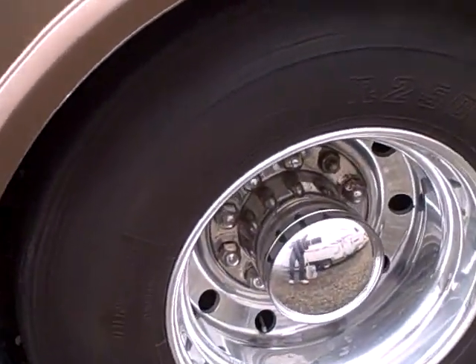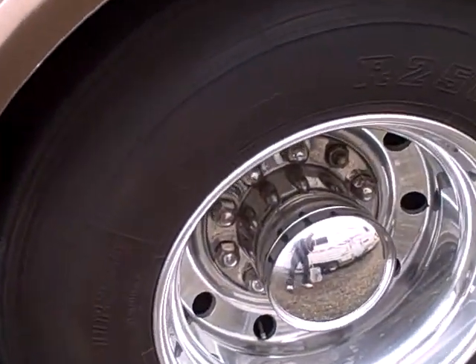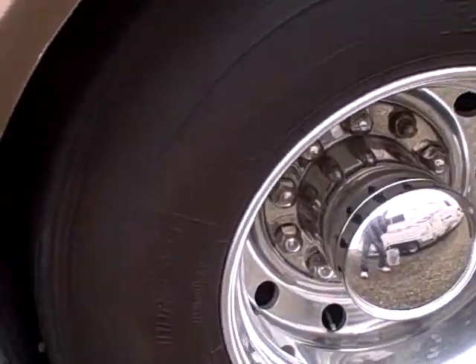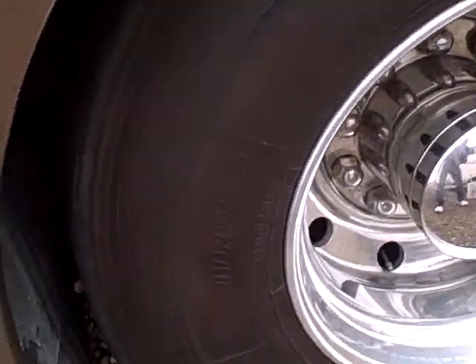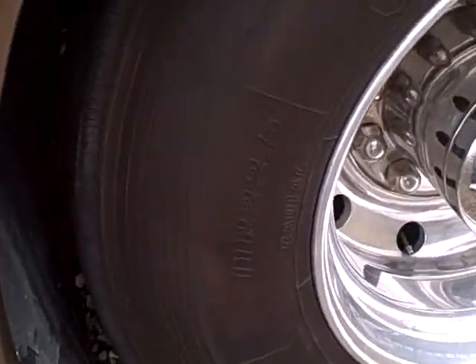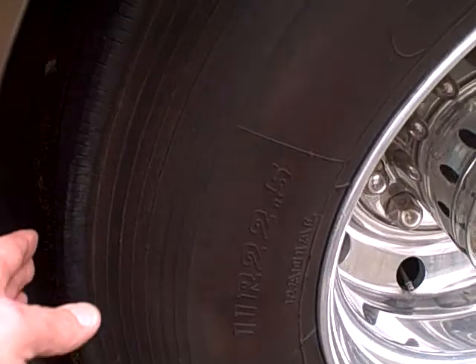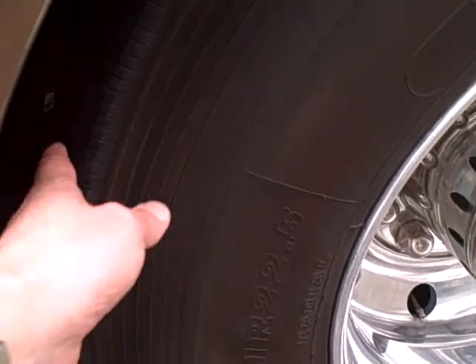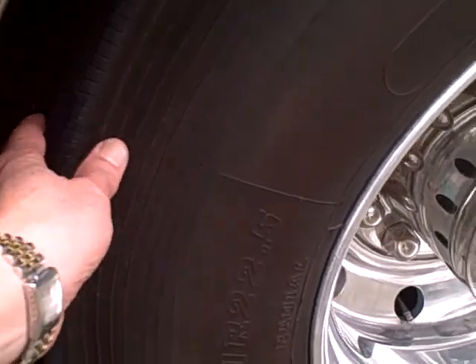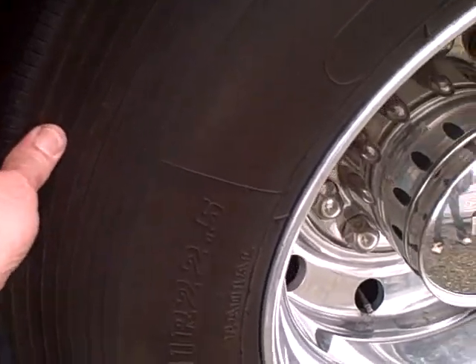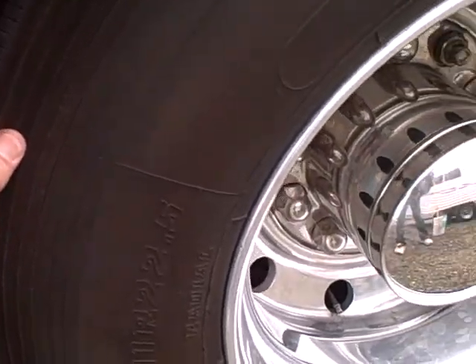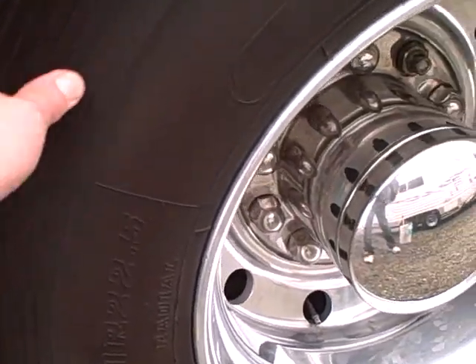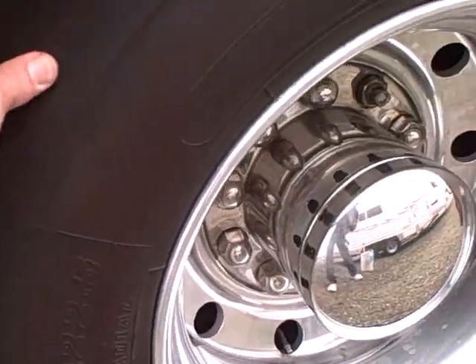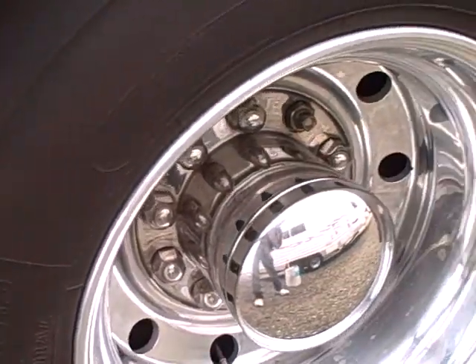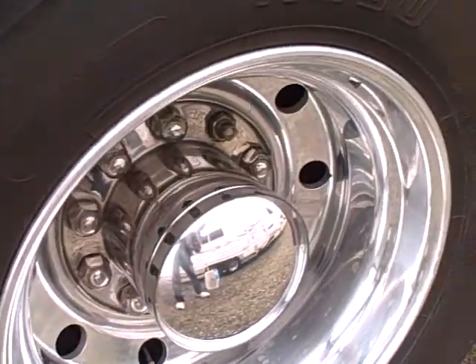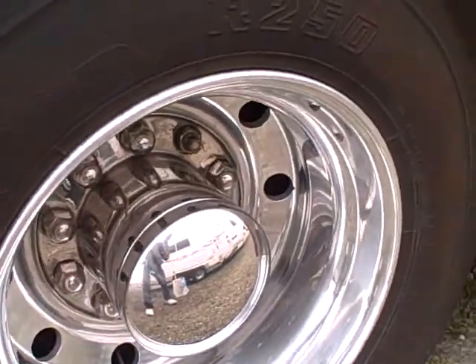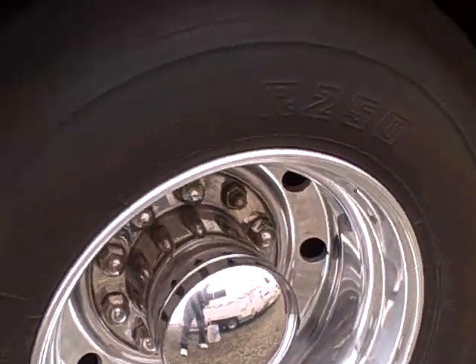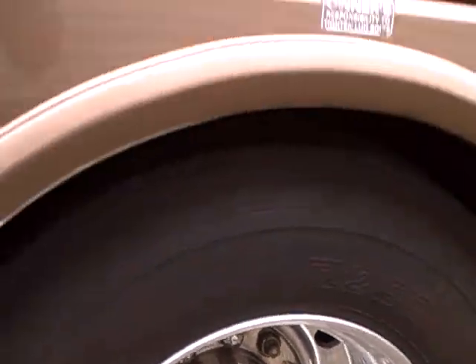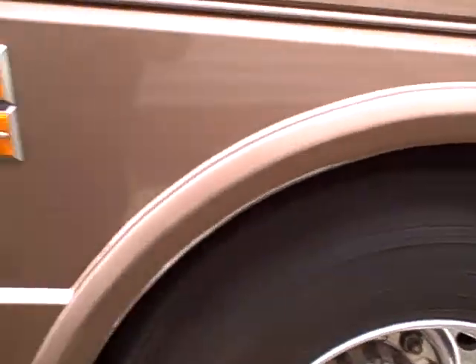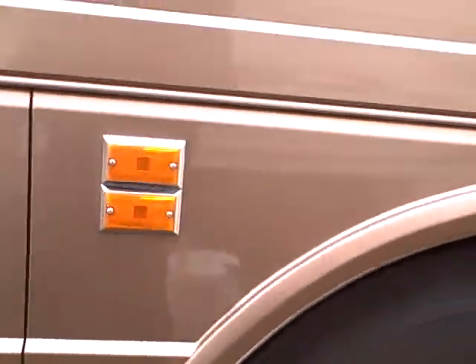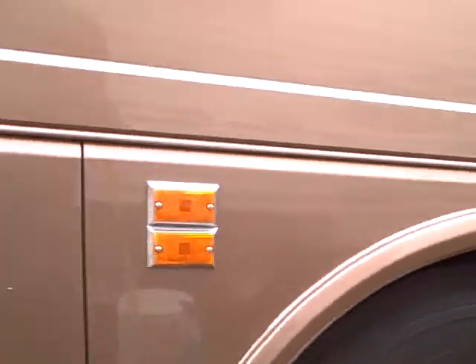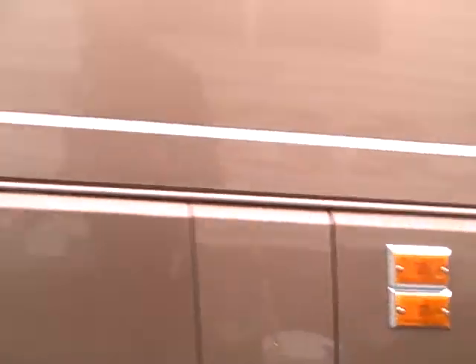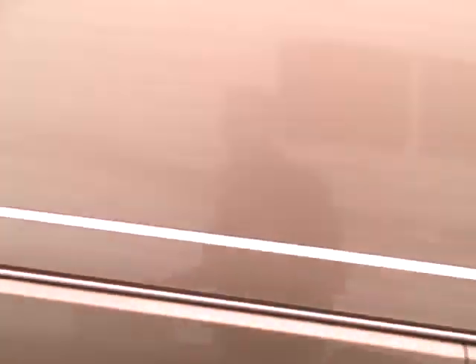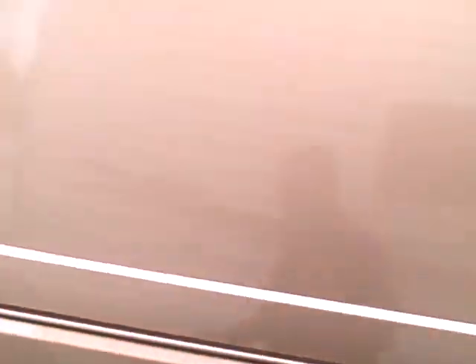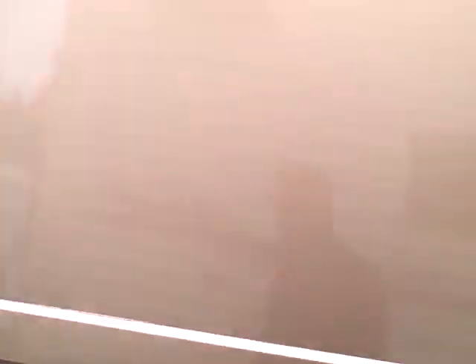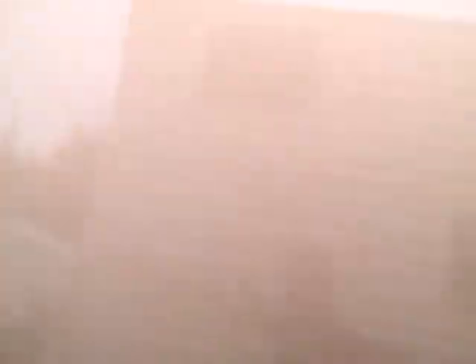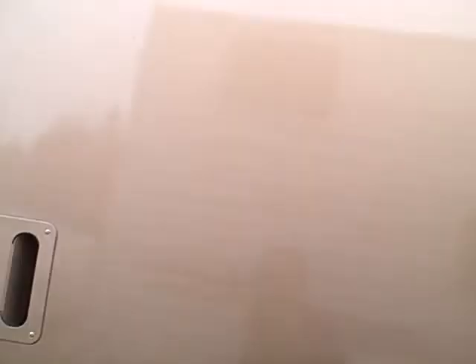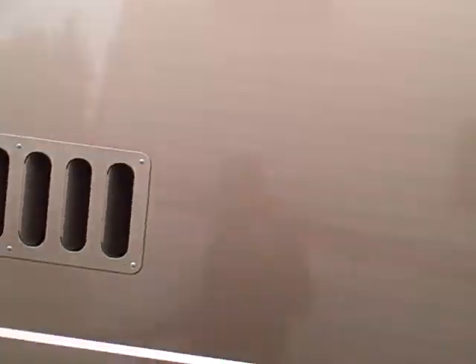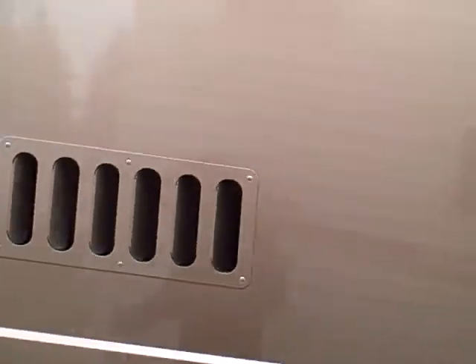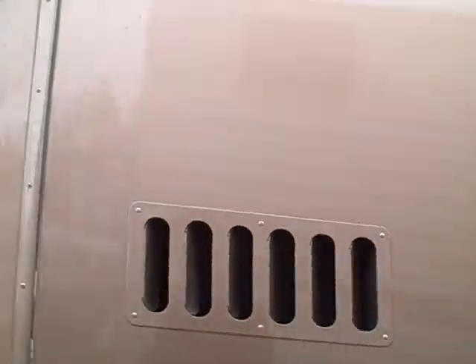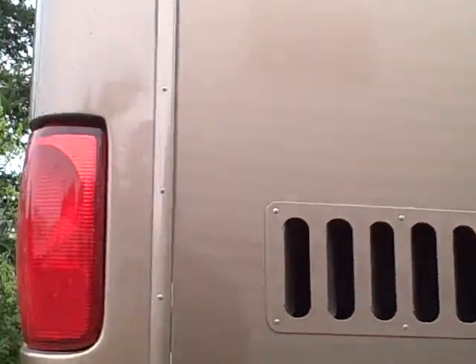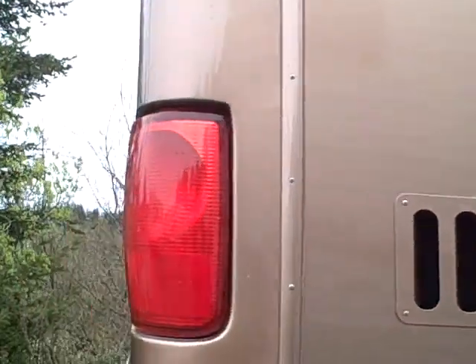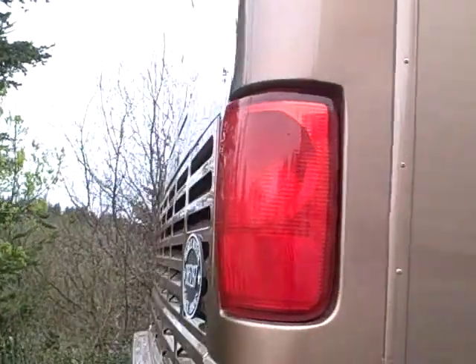Nice tires here too — they're in really, really good condition. Regular alloy wheels around the back.